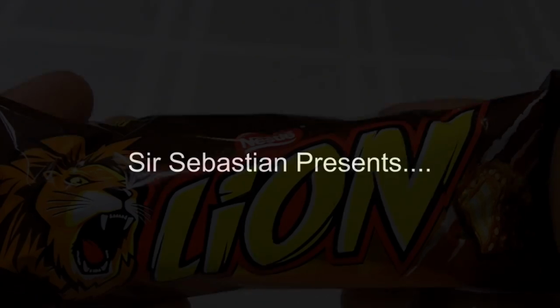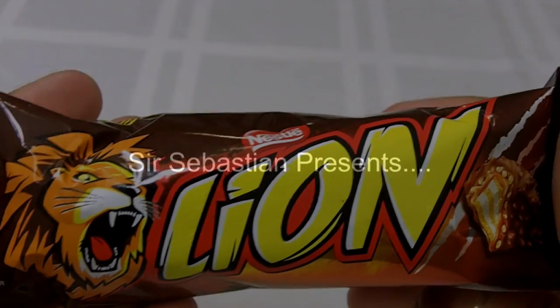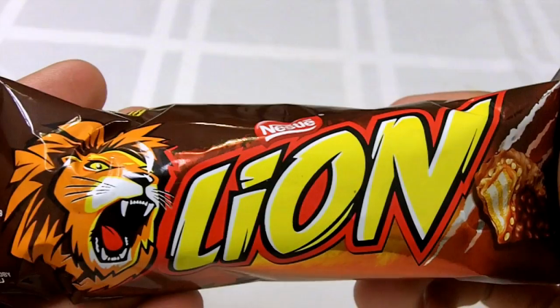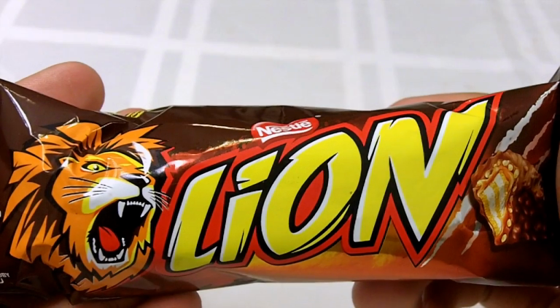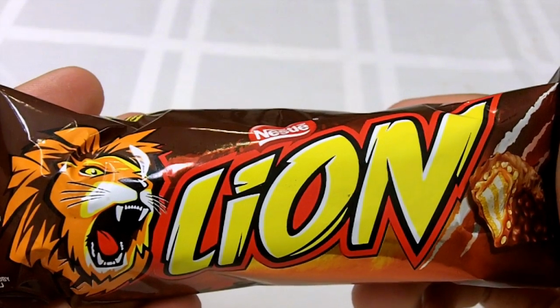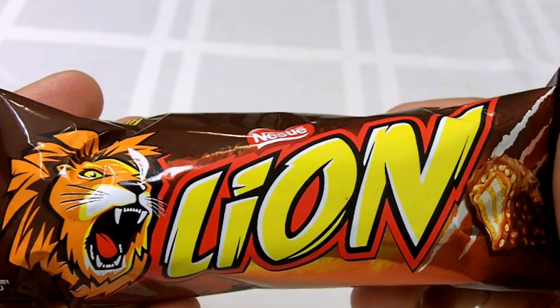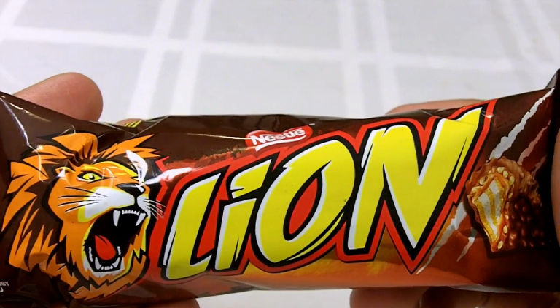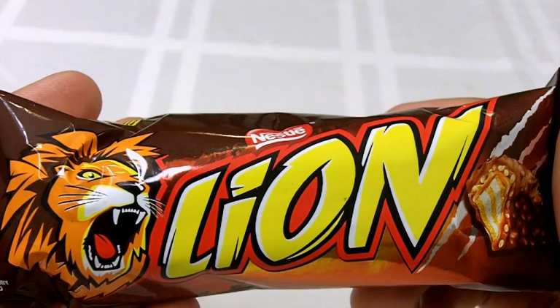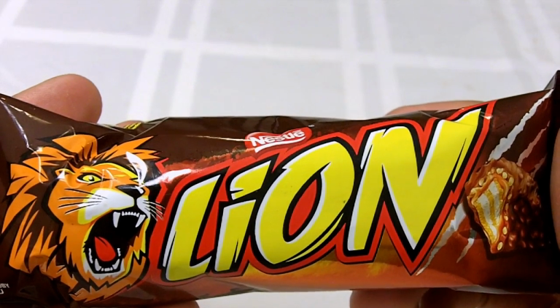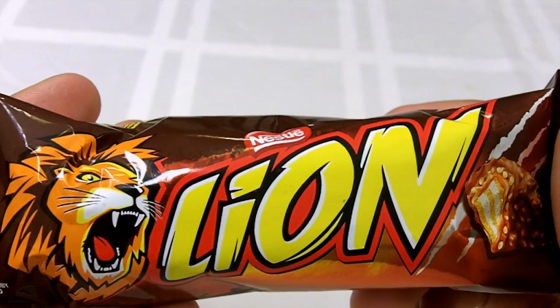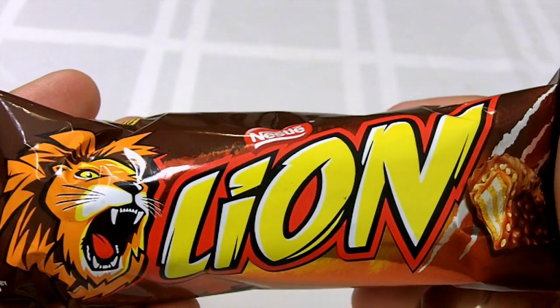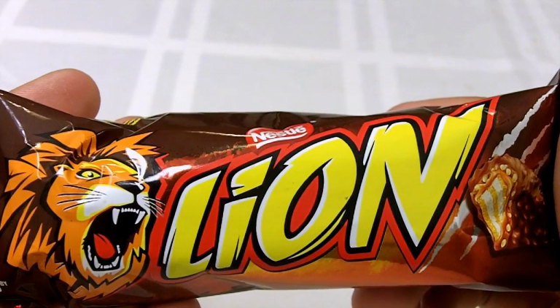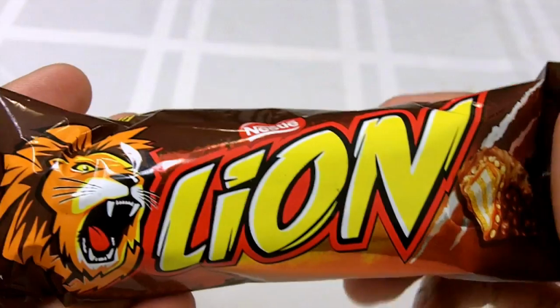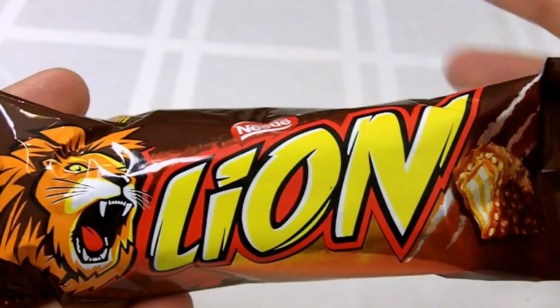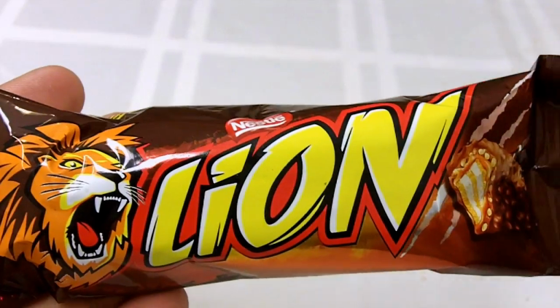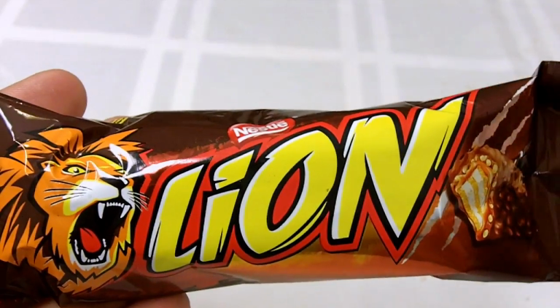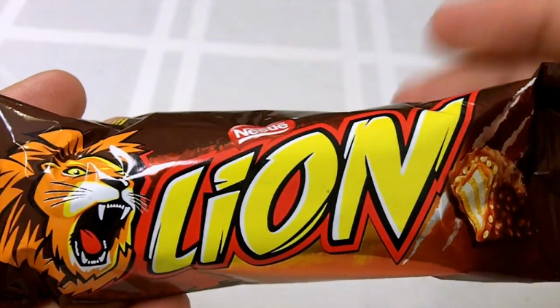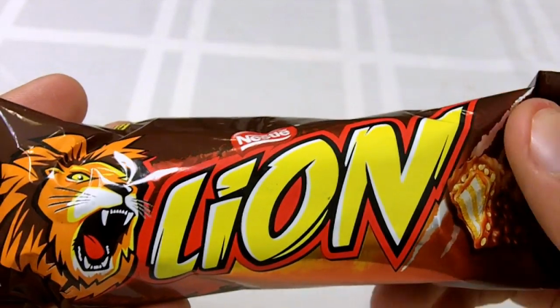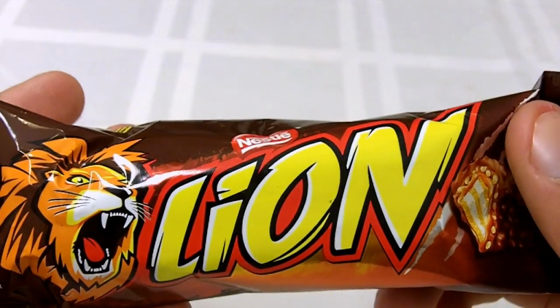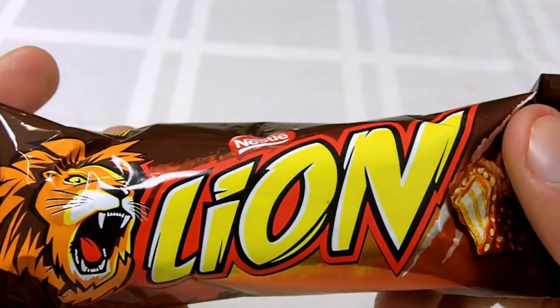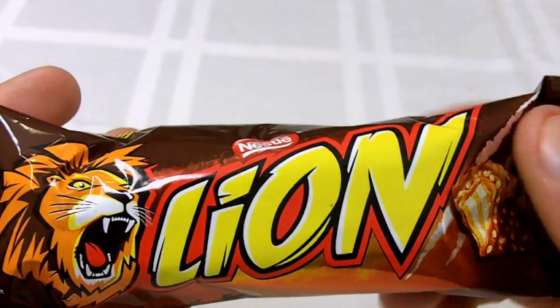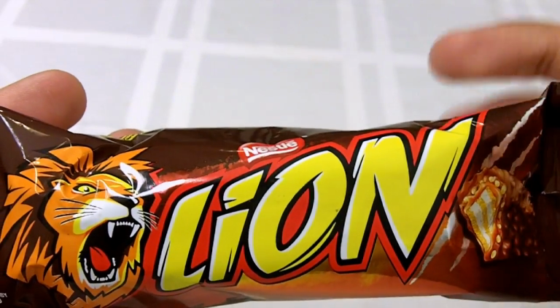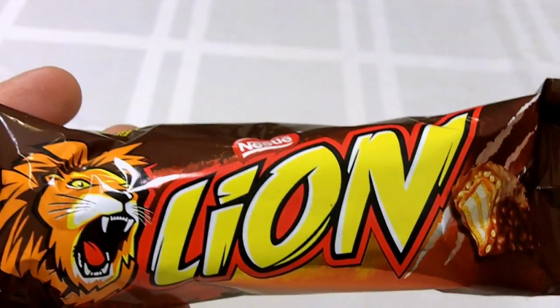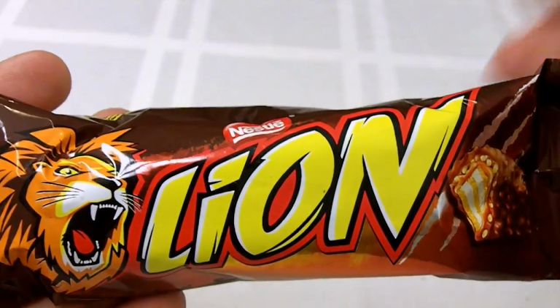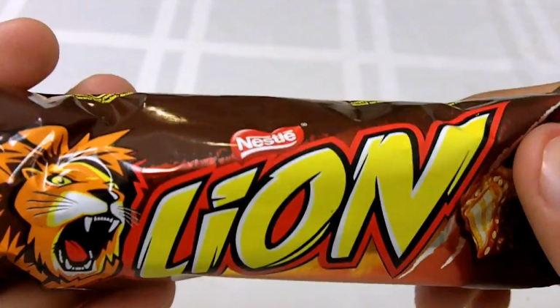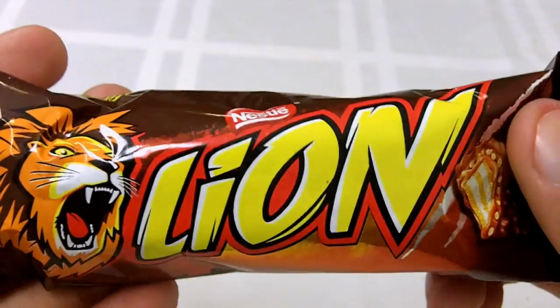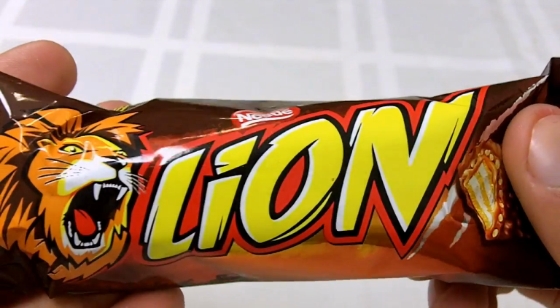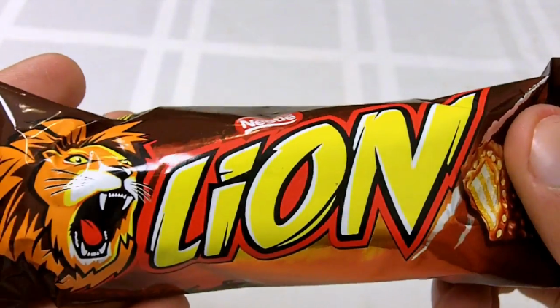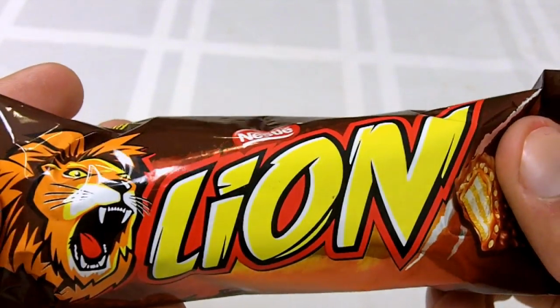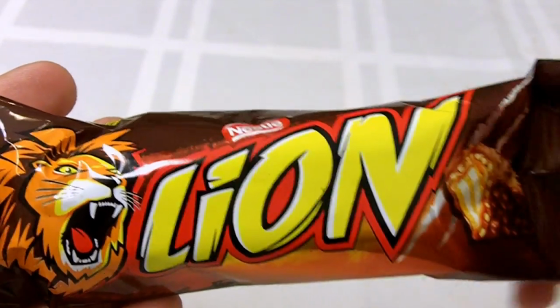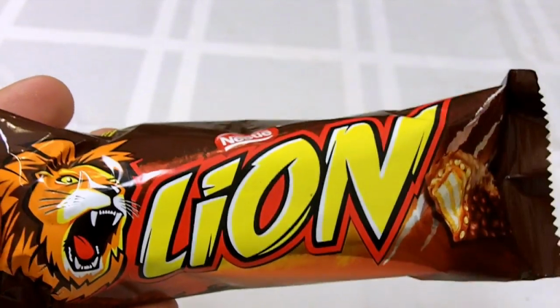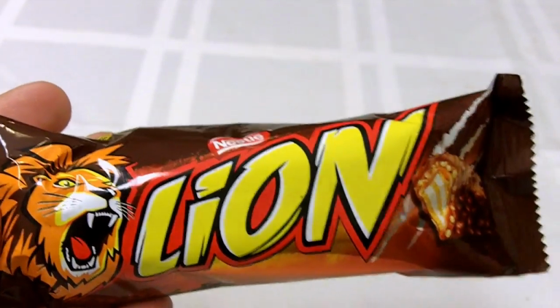When I think of candy bars, I think of loud screaming animals, and that's exactly what we have here today — a Nestle Lion Bar.